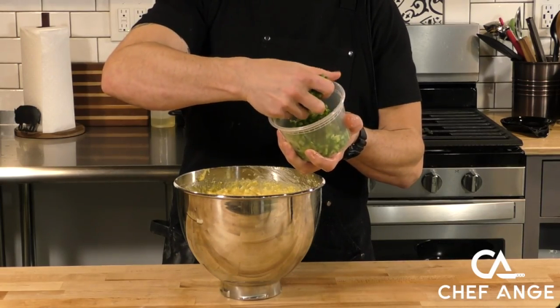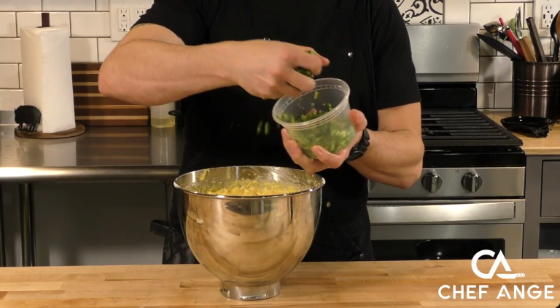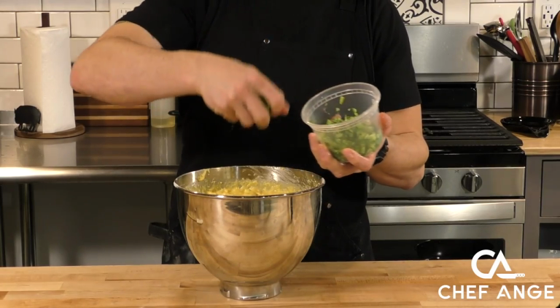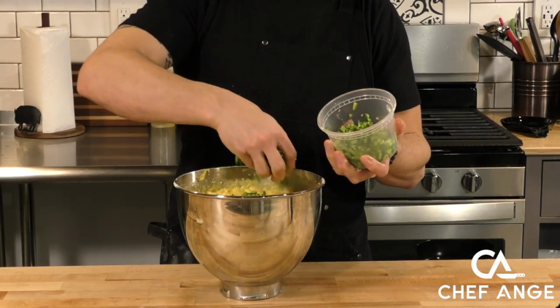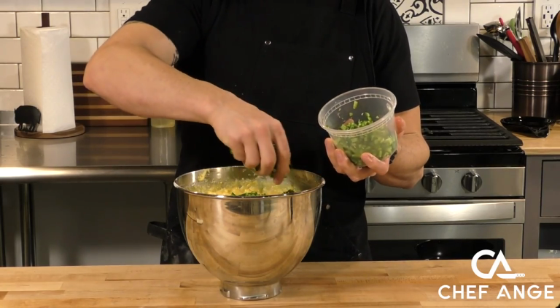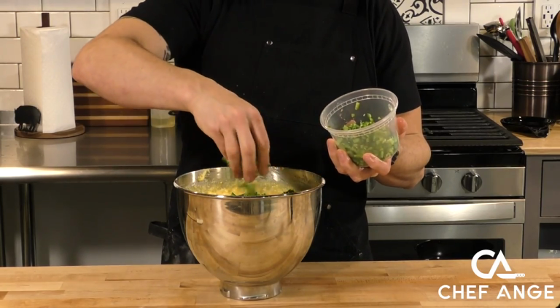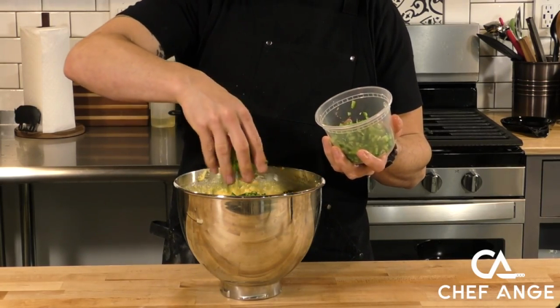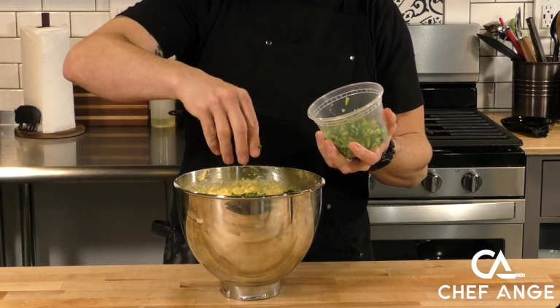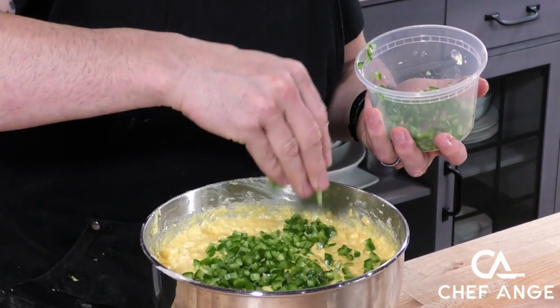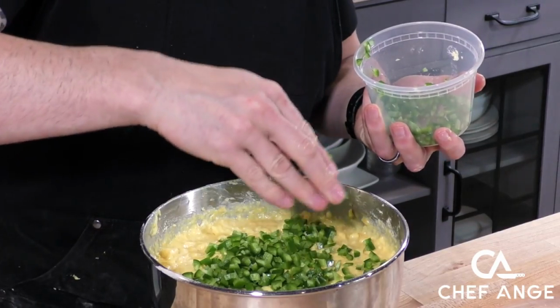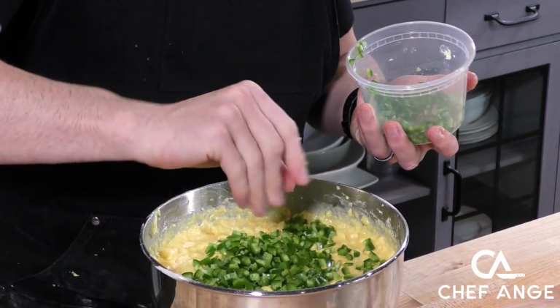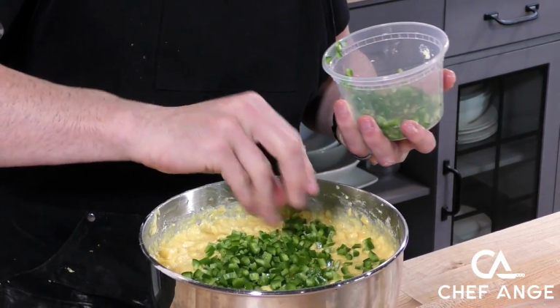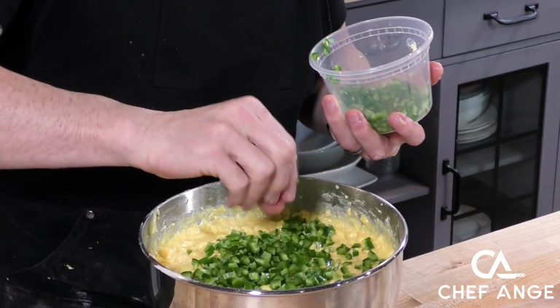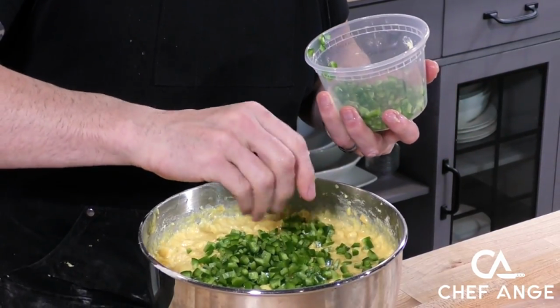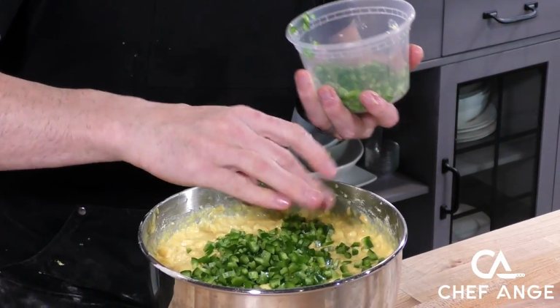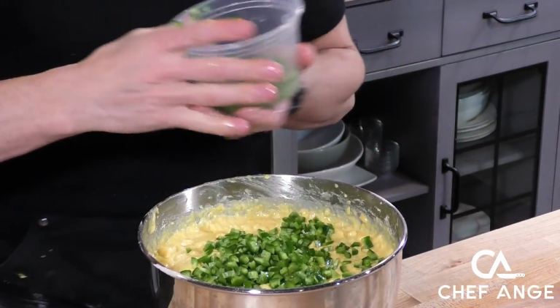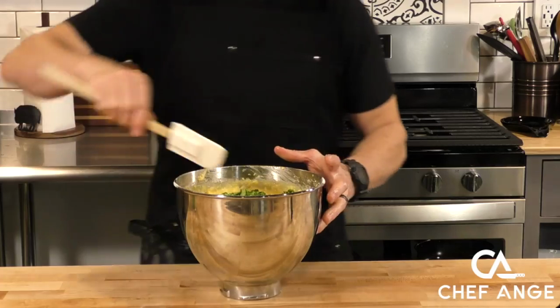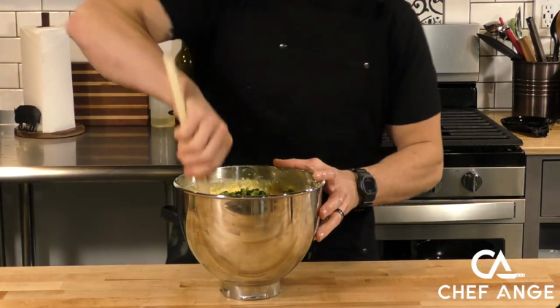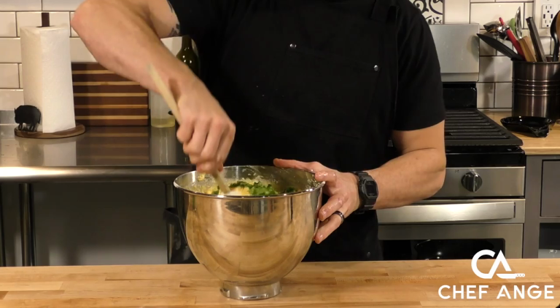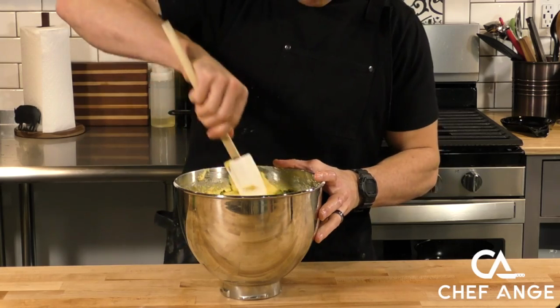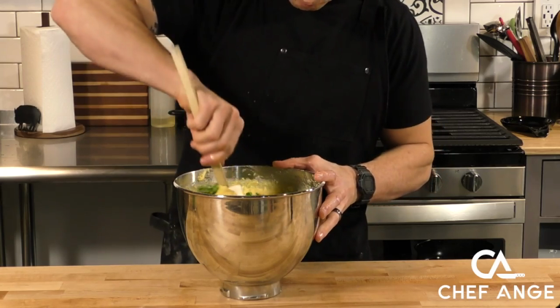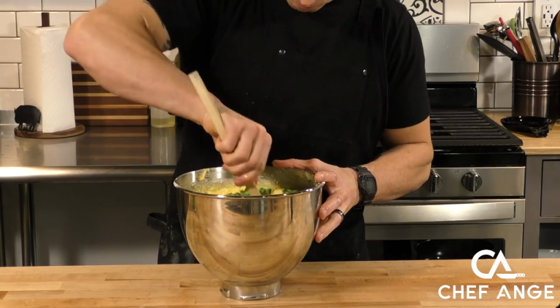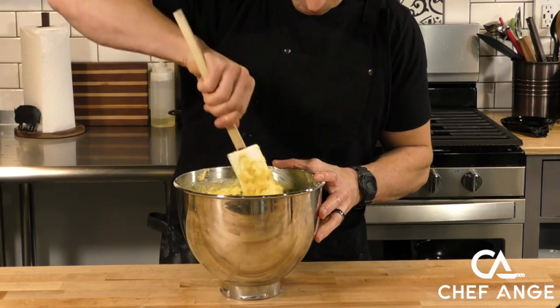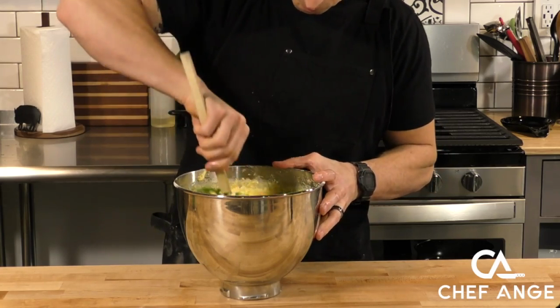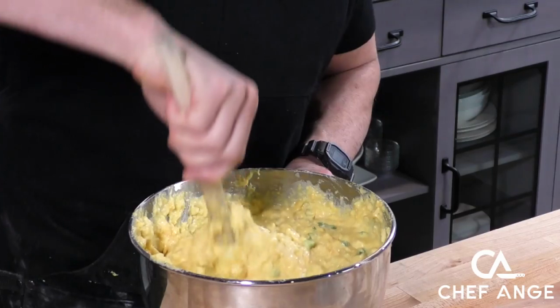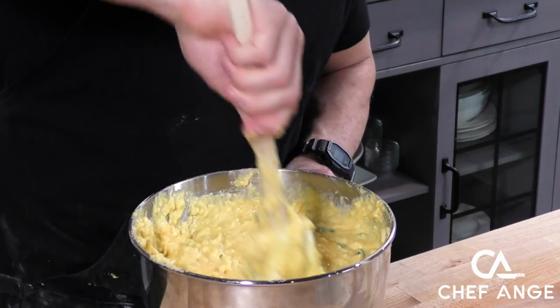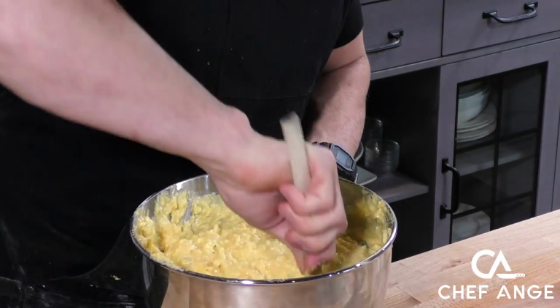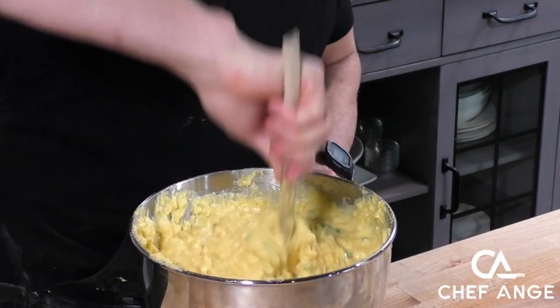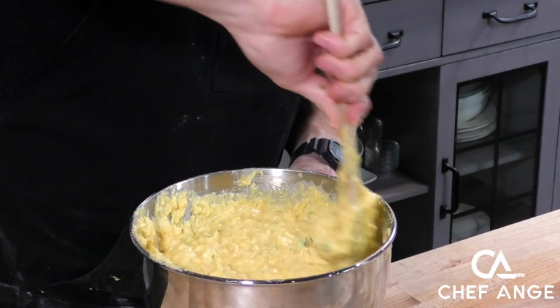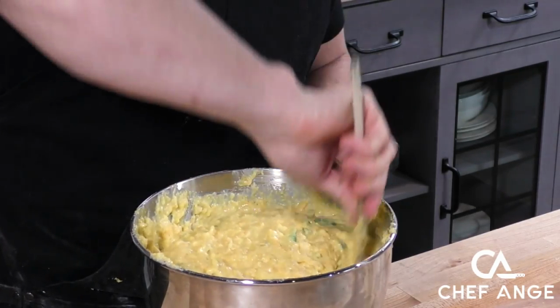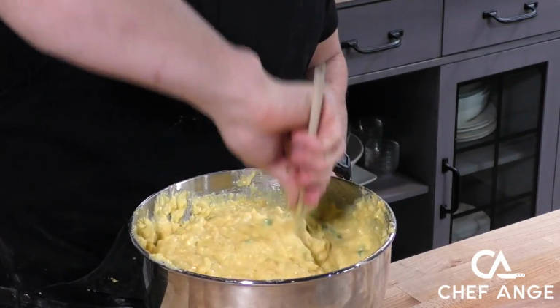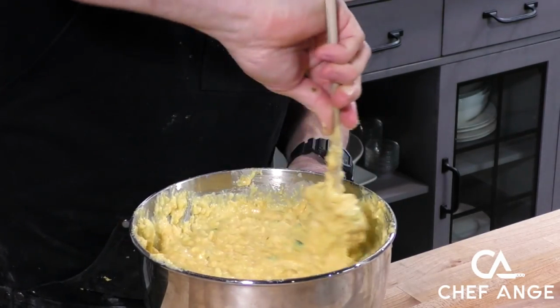Here come the jalapeños. We're going to put a little bit more than half of them in and mix them into the batter by hand. We're going to reserve the rest of them to sprinkle on top.